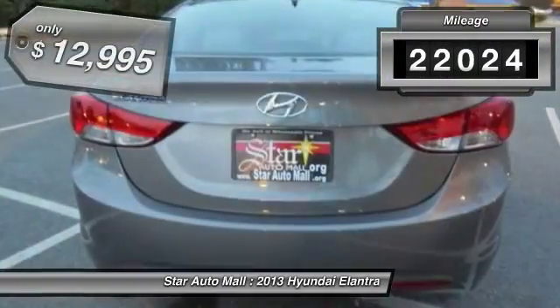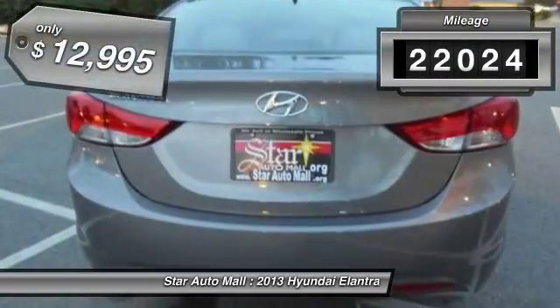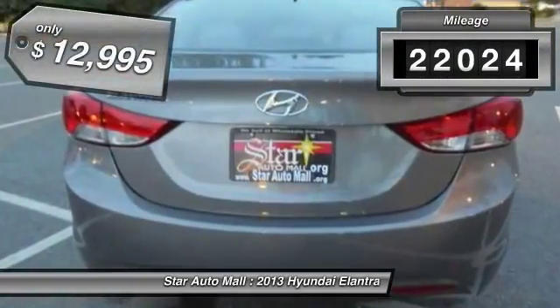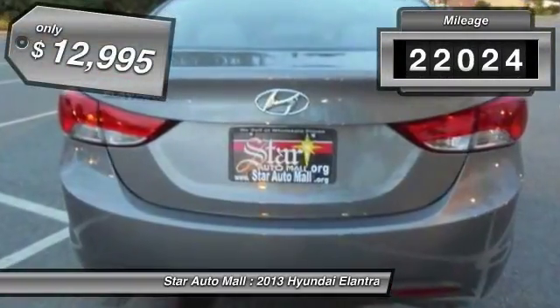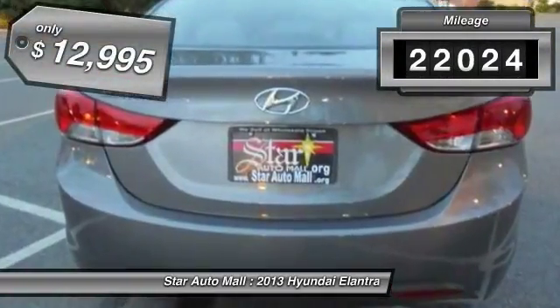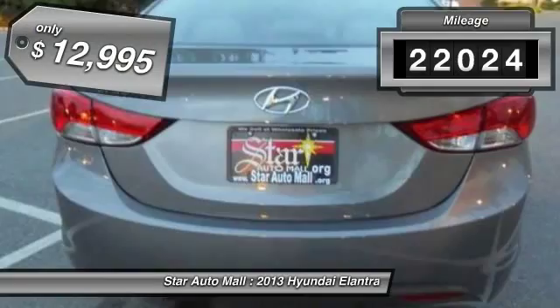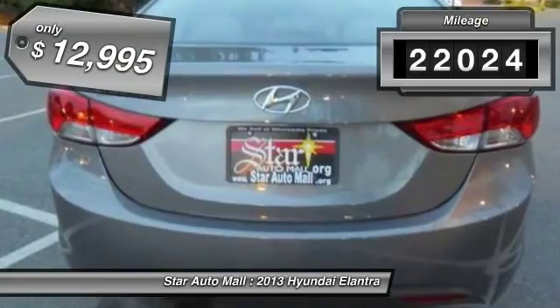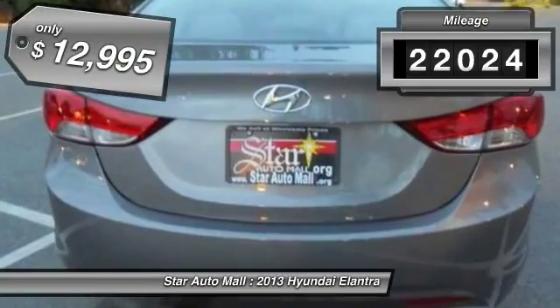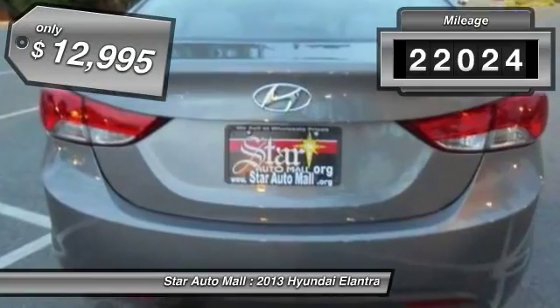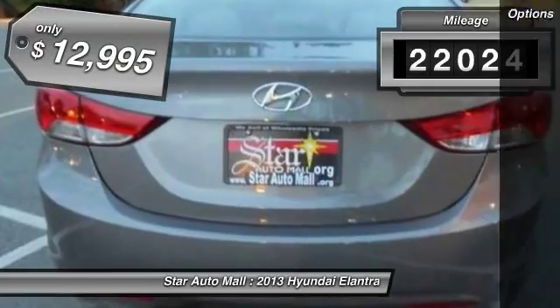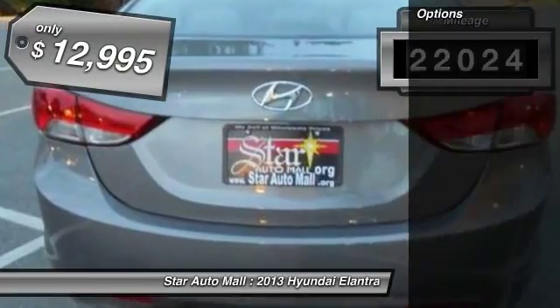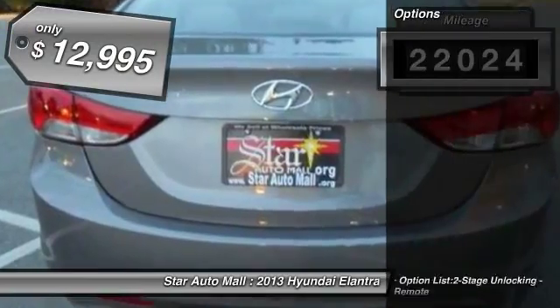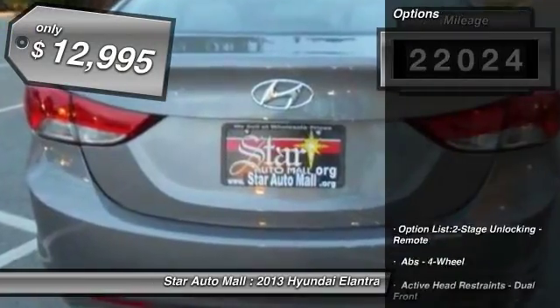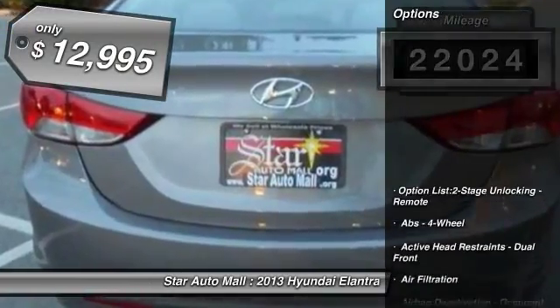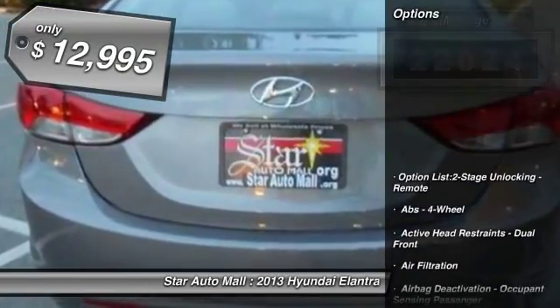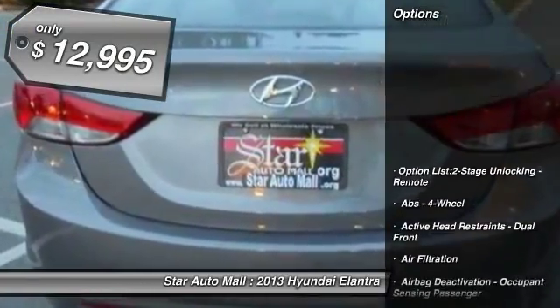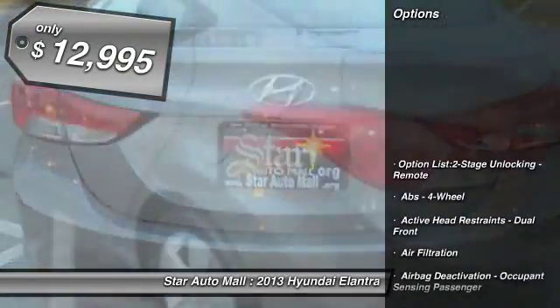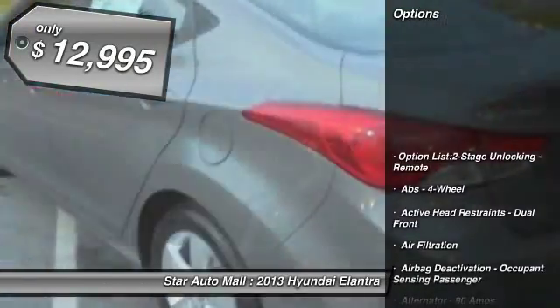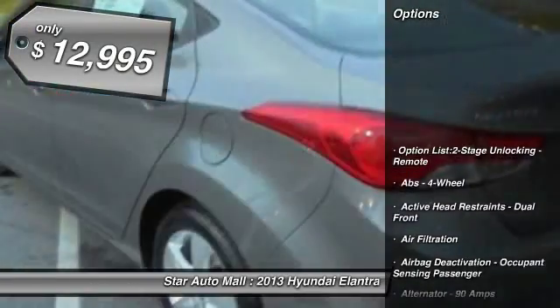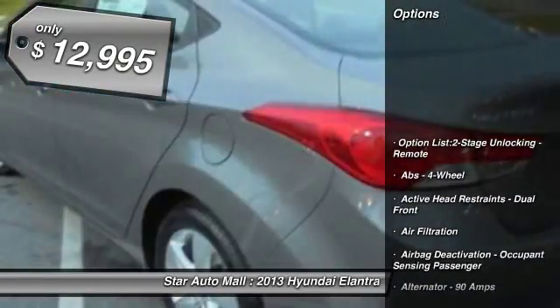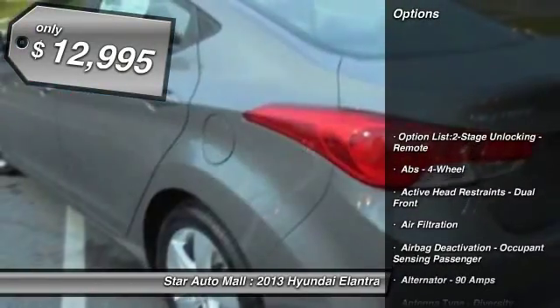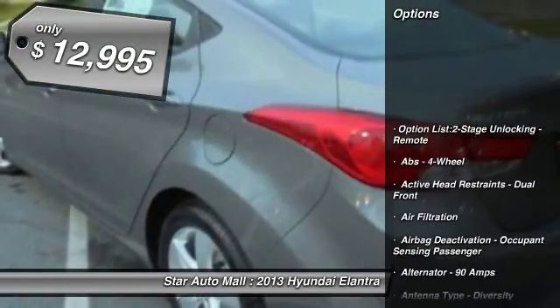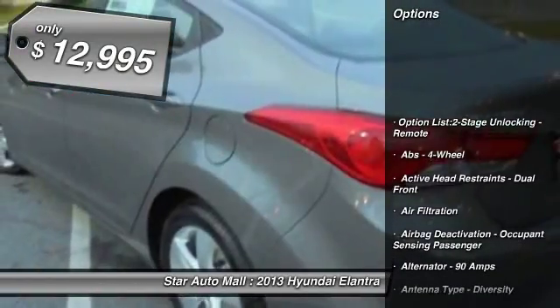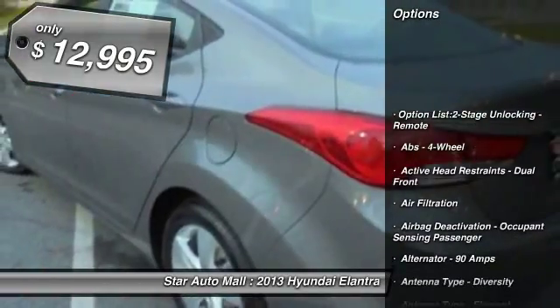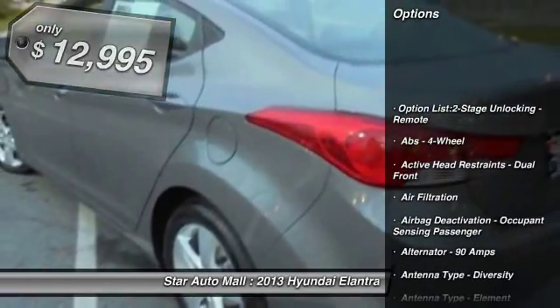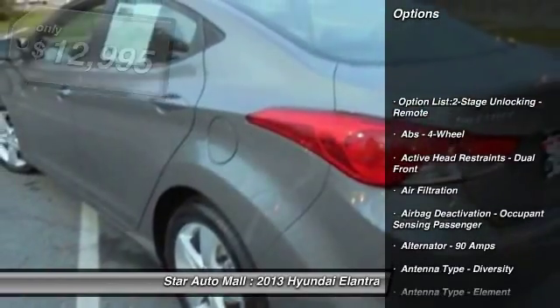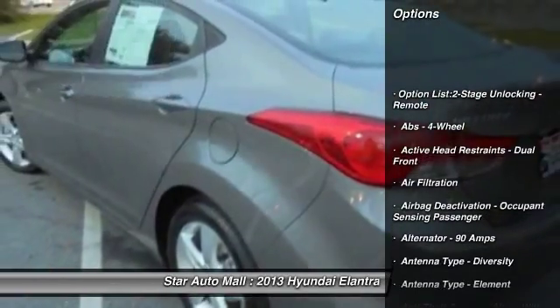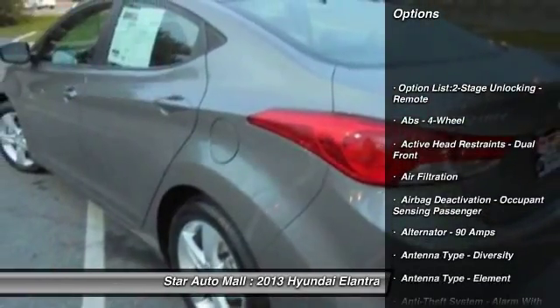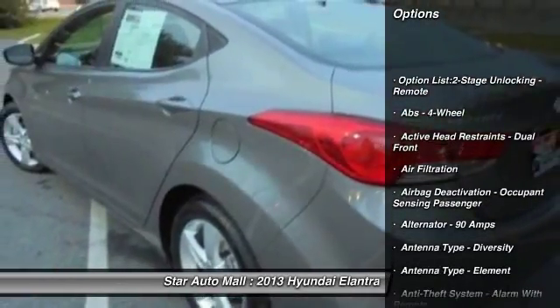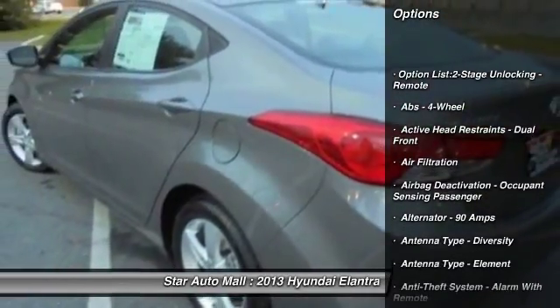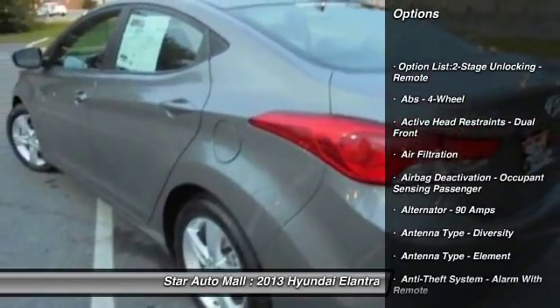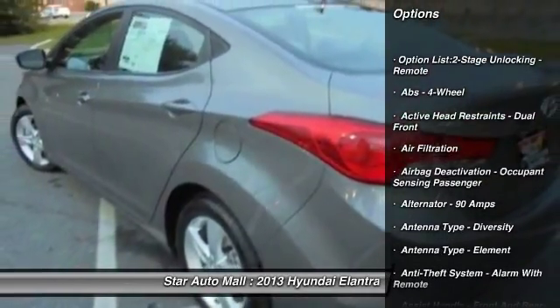This vehicle has less than 25,000 miles and is priced below $15,000.